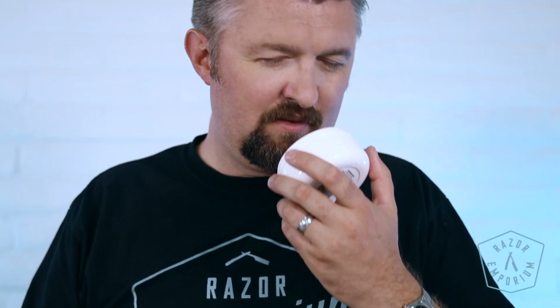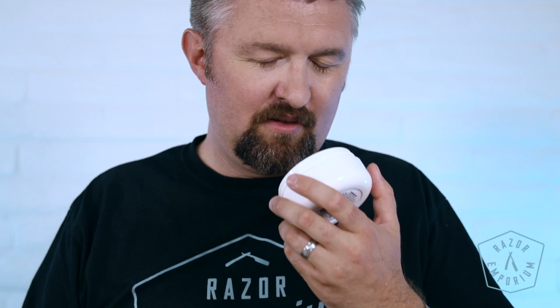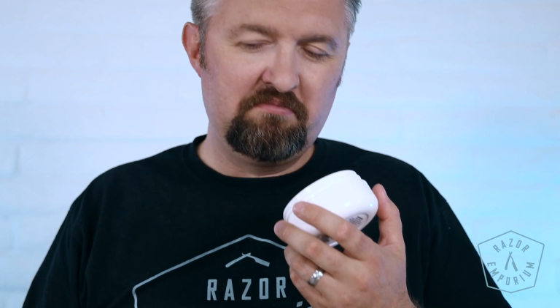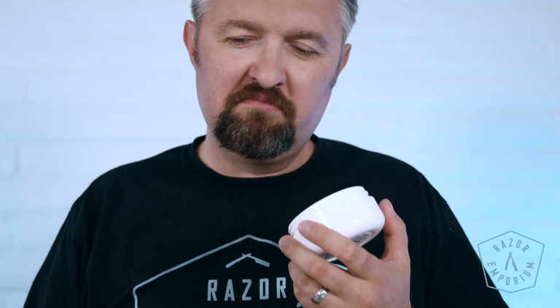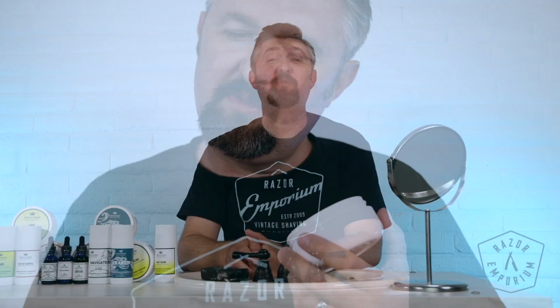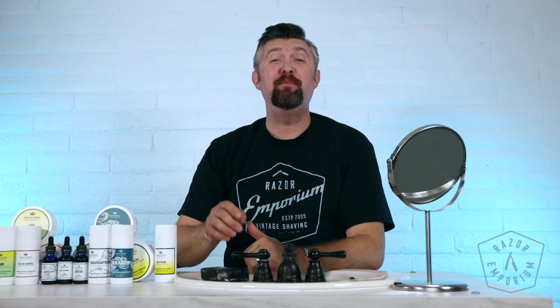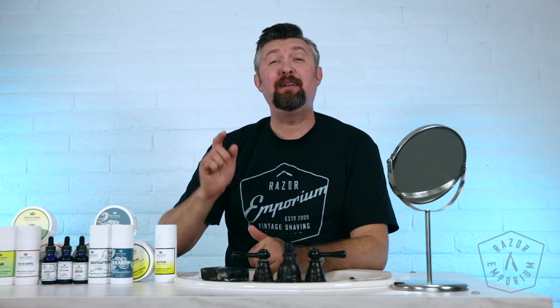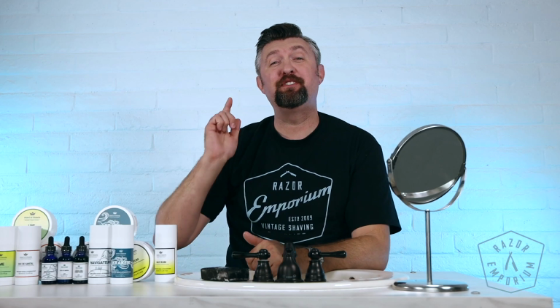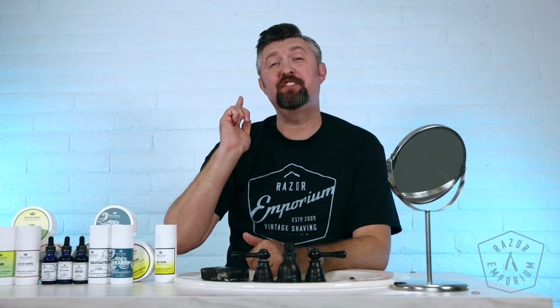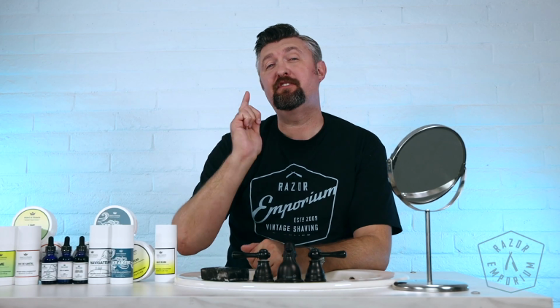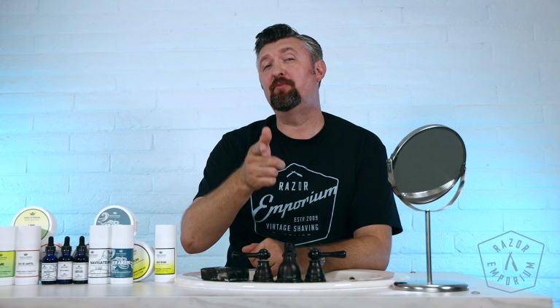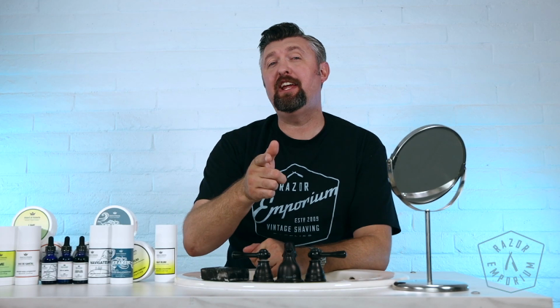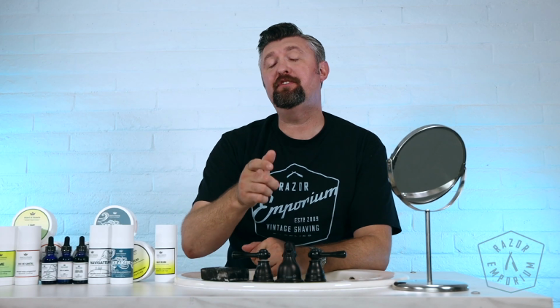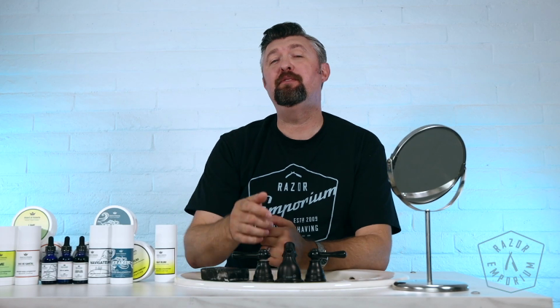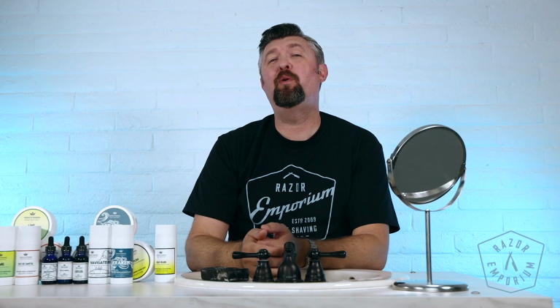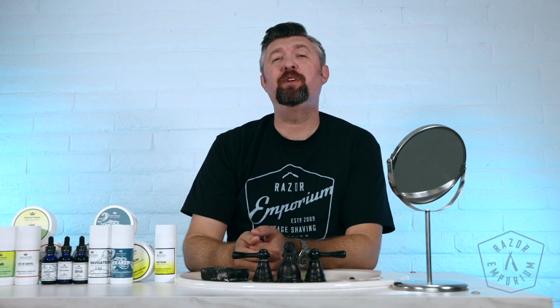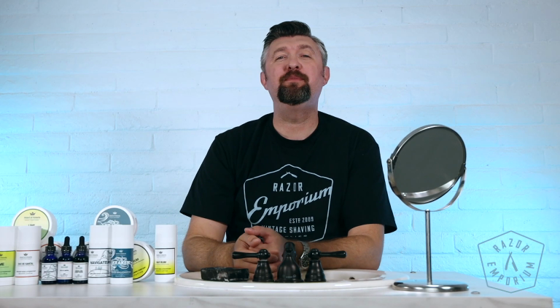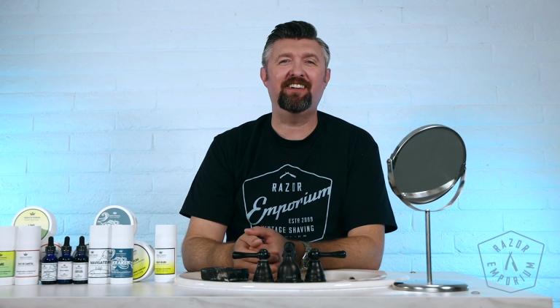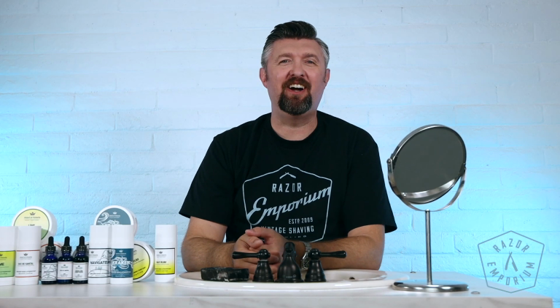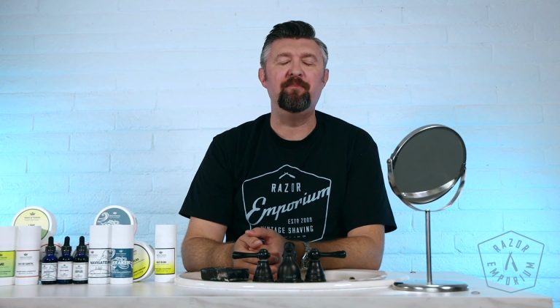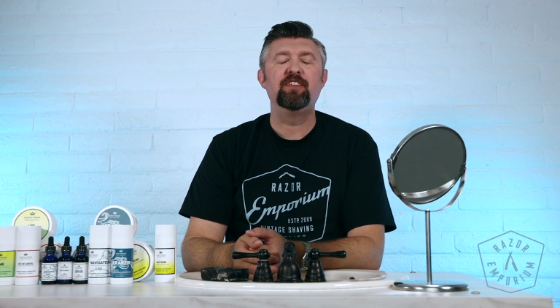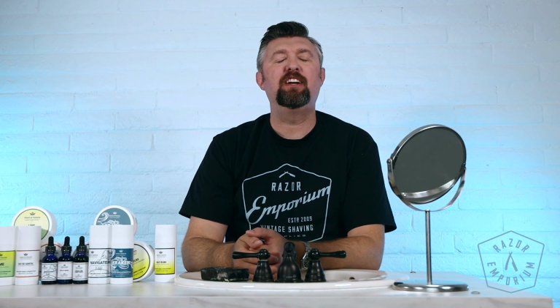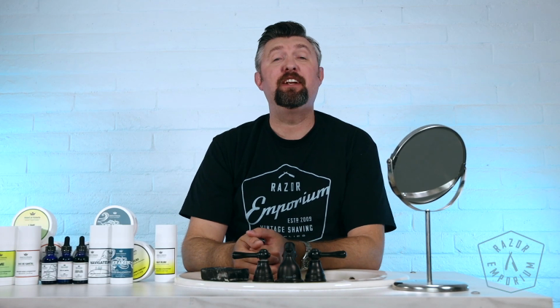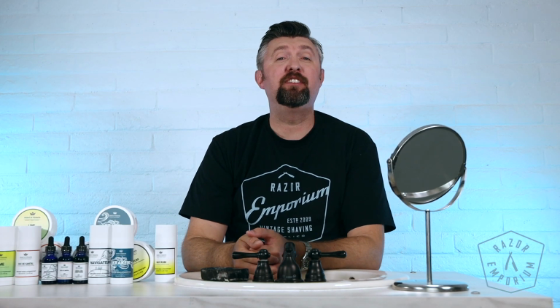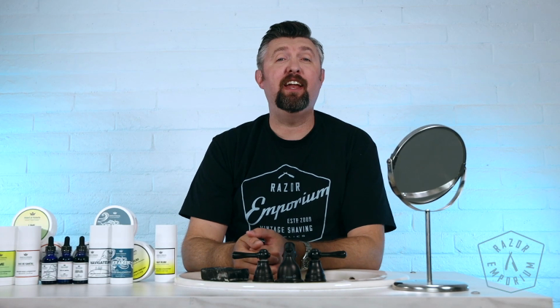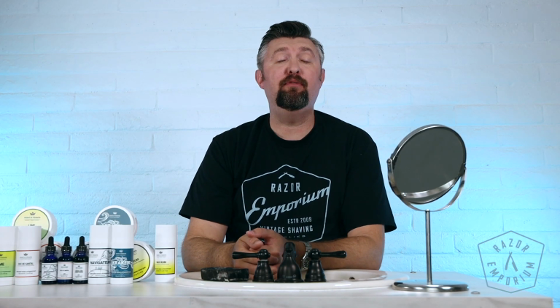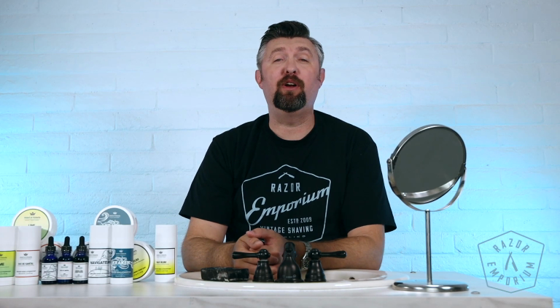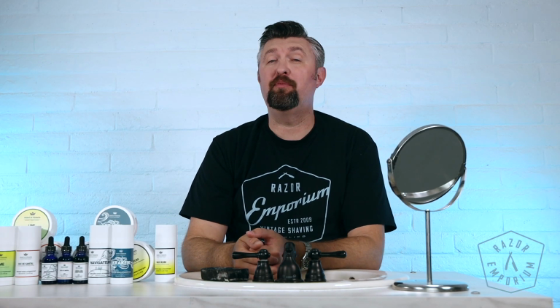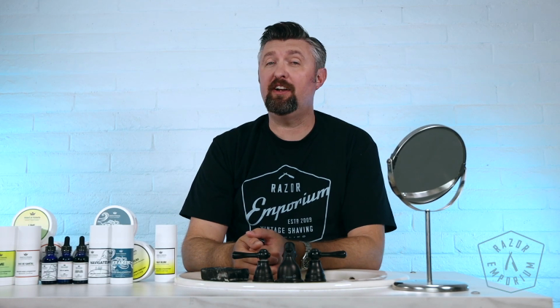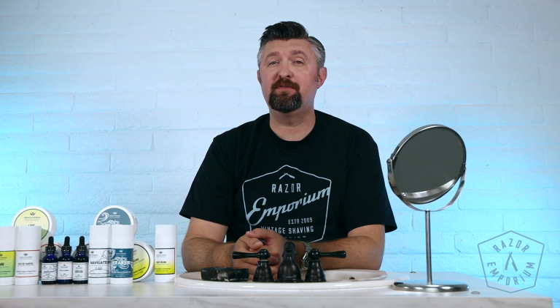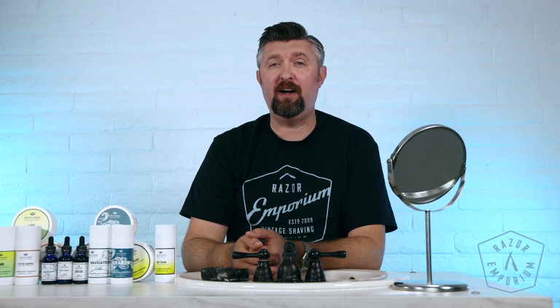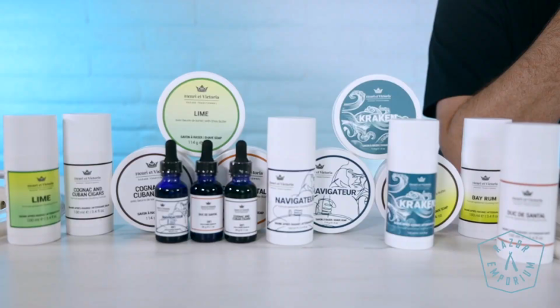Hey everyone, Matt Pisarcik from RazorEmporium.com, coming at you today for a product spotlight.